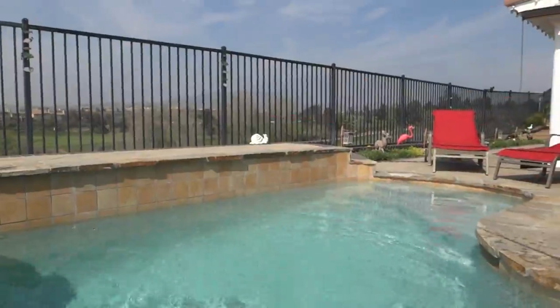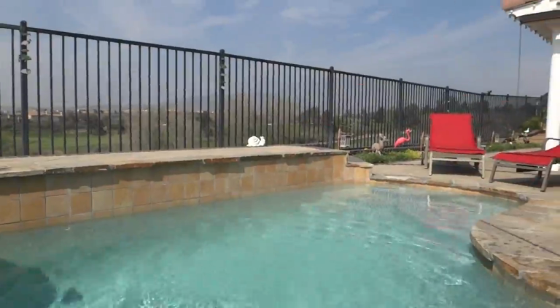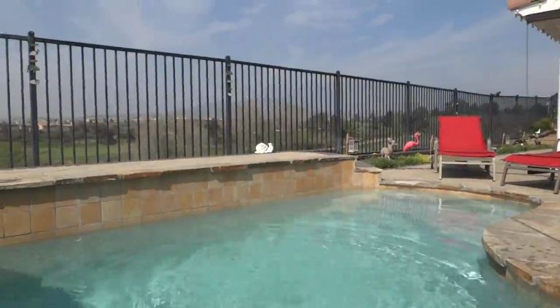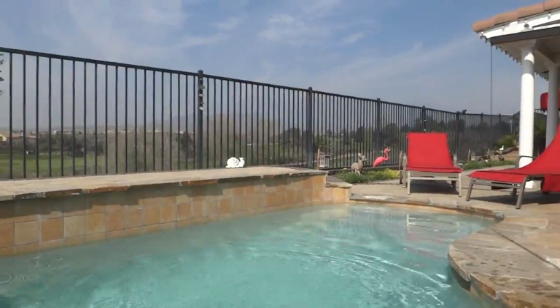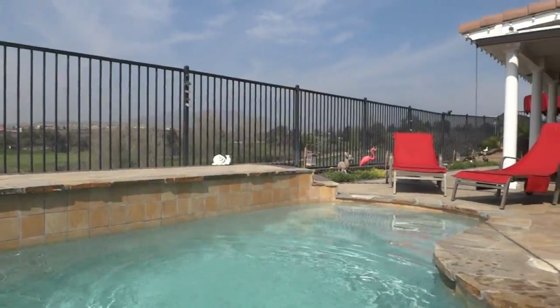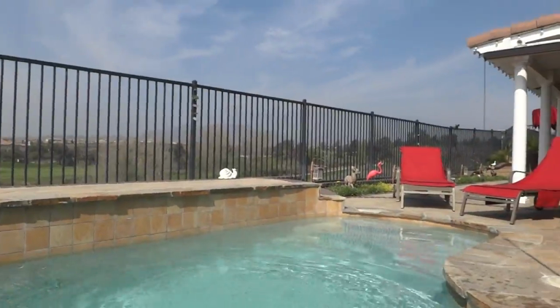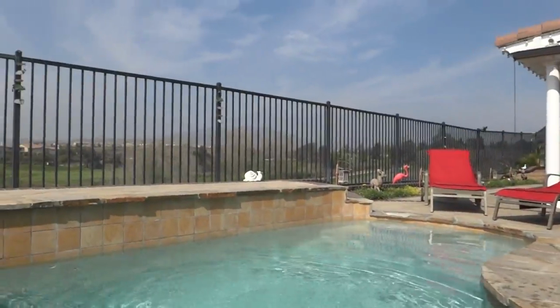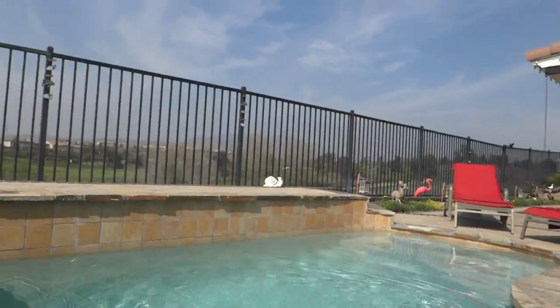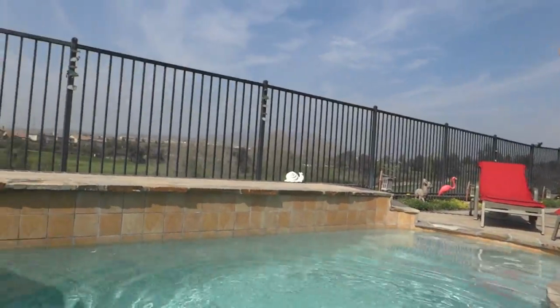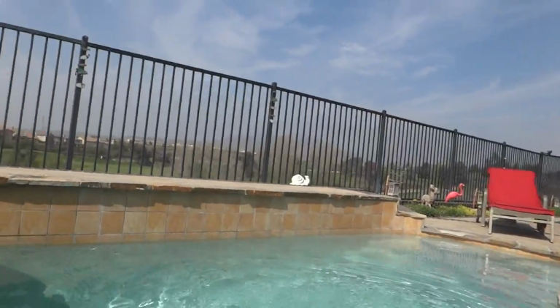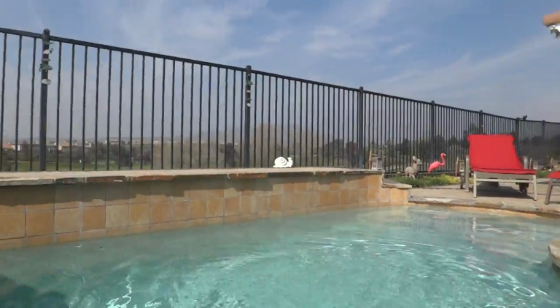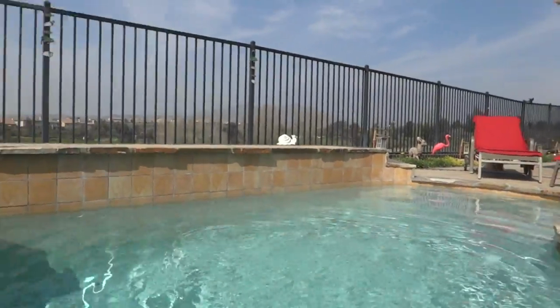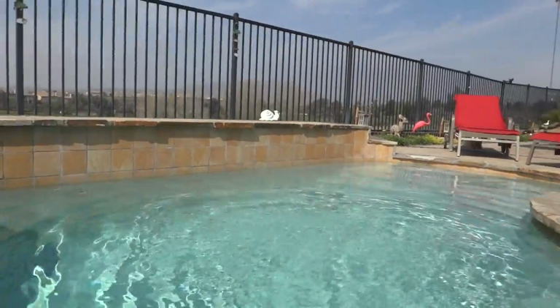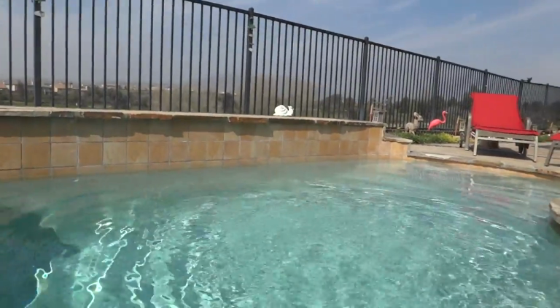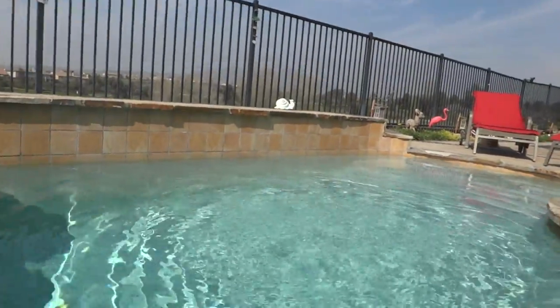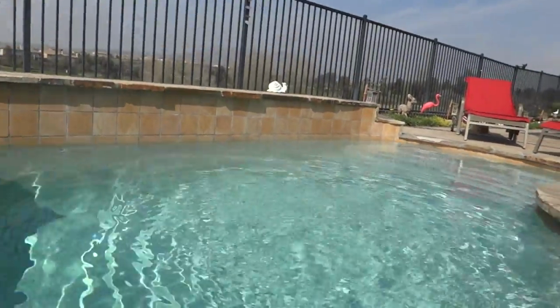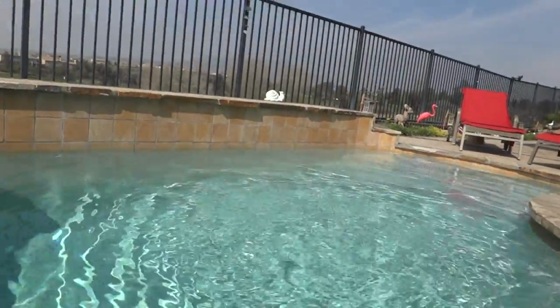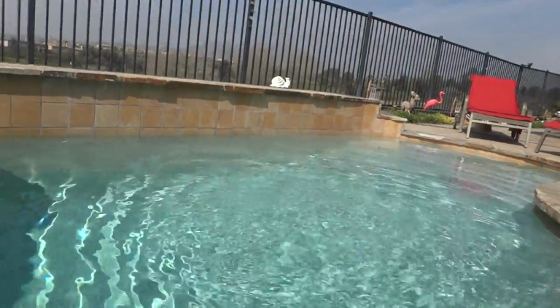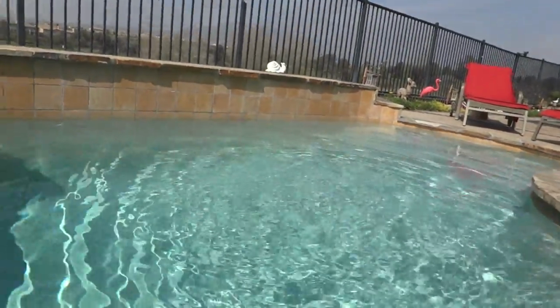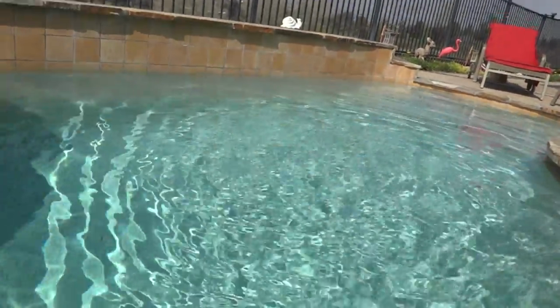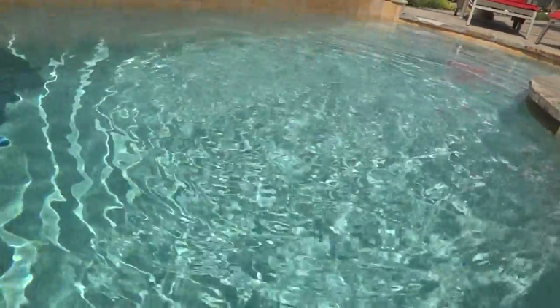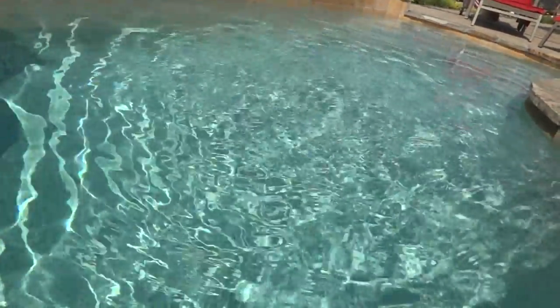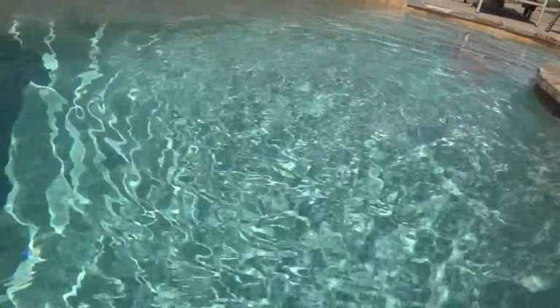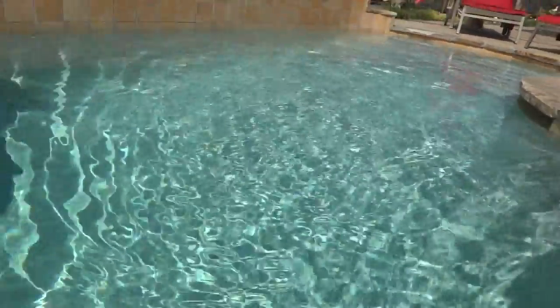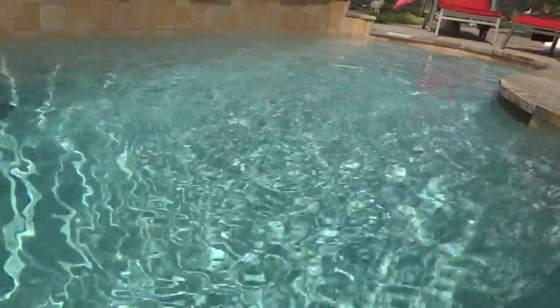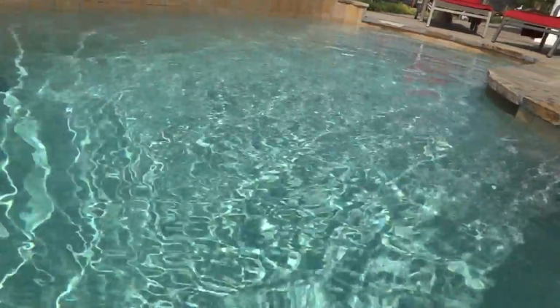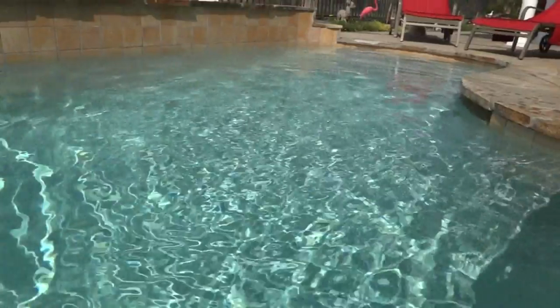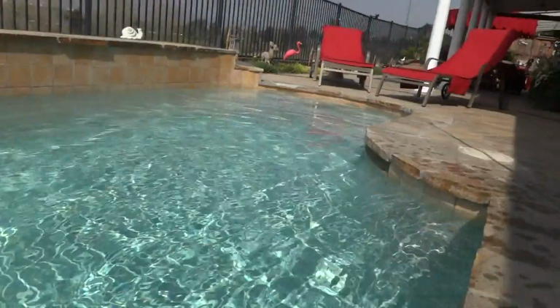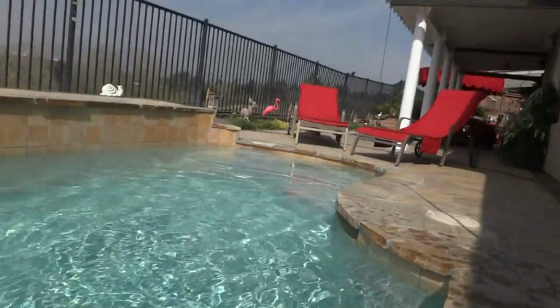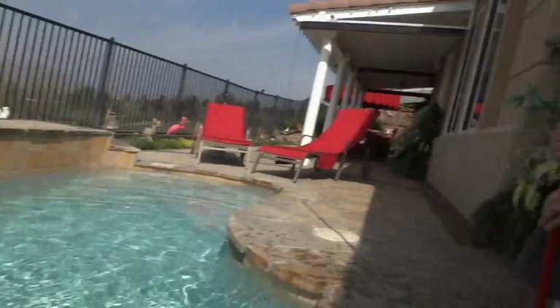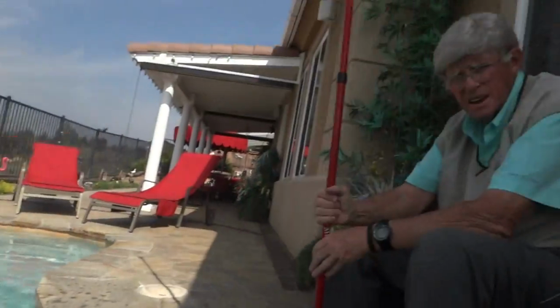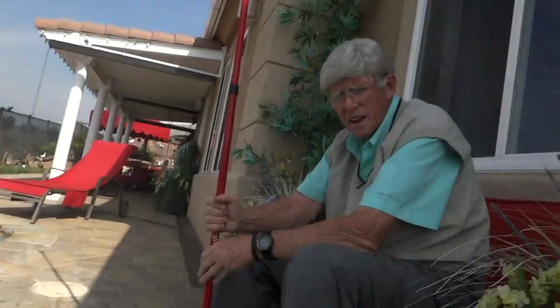This is going to be a test of the Sony DSC-TX10 underwater. I'm with my grandpa.